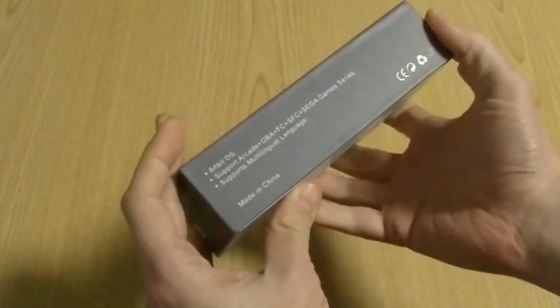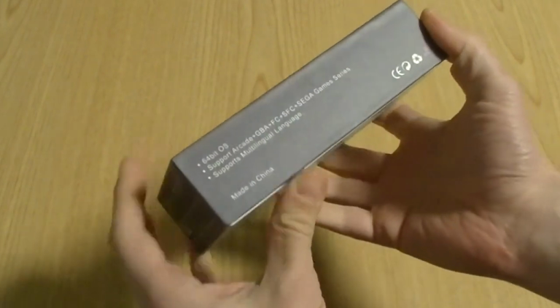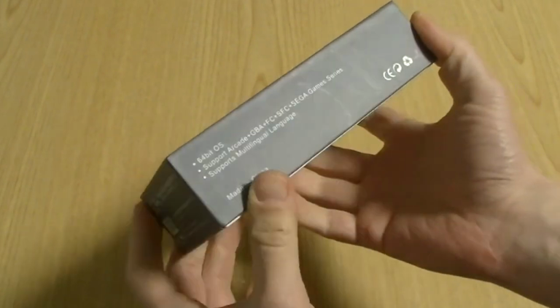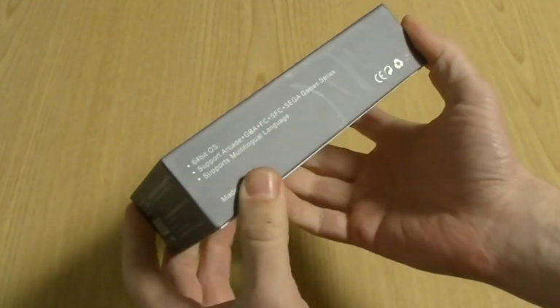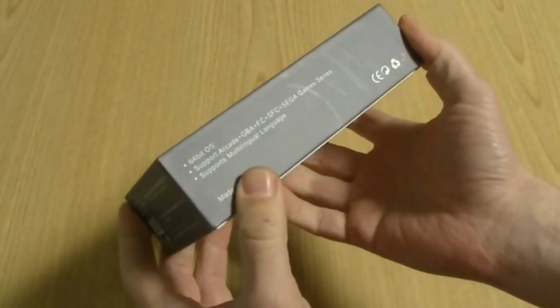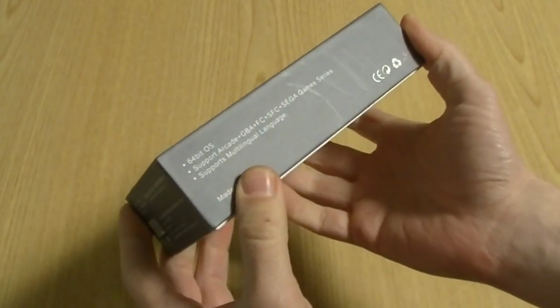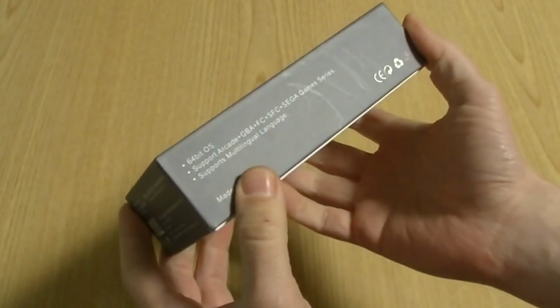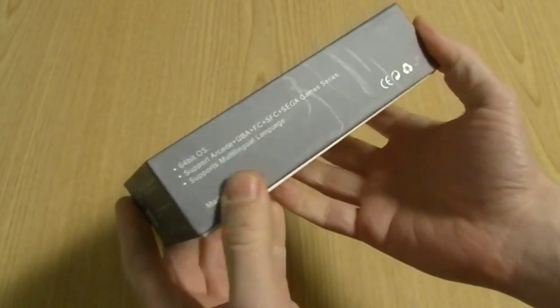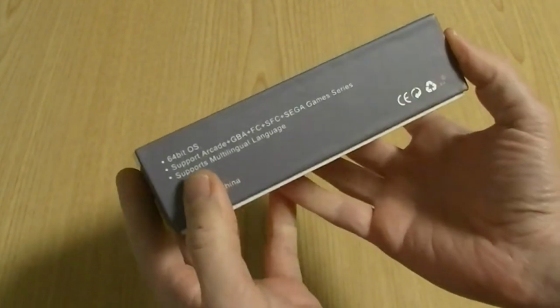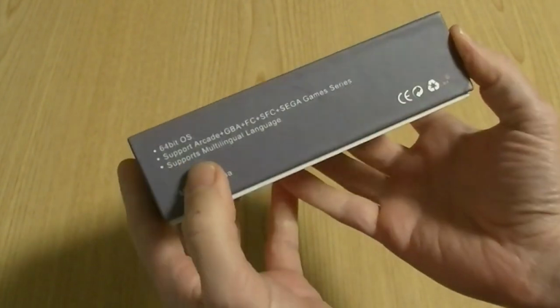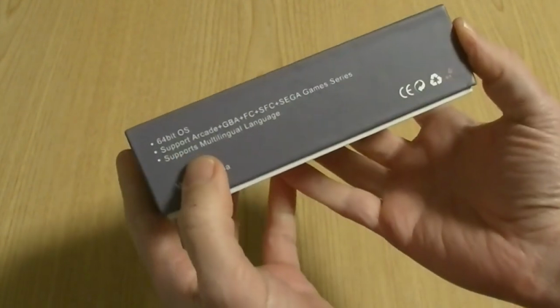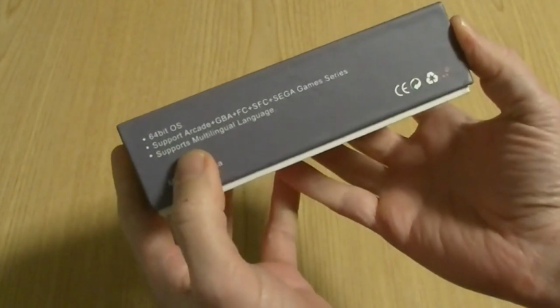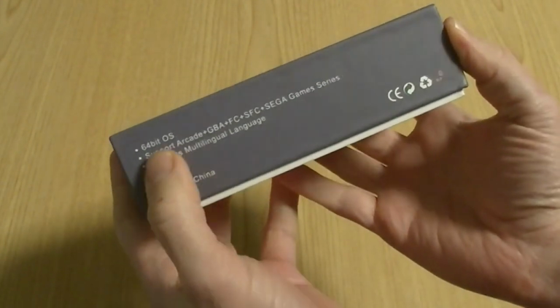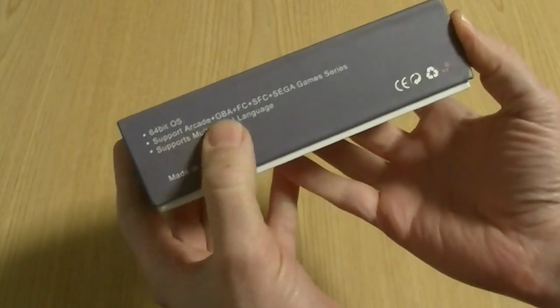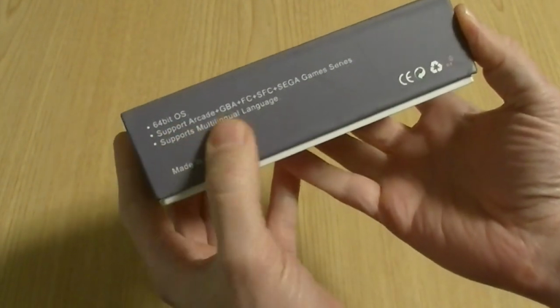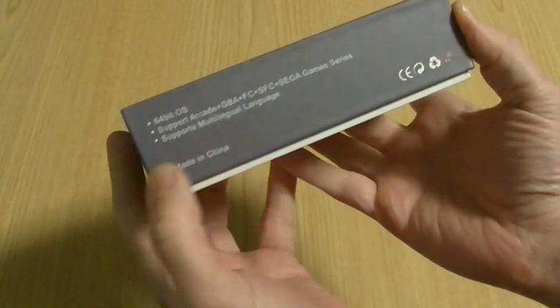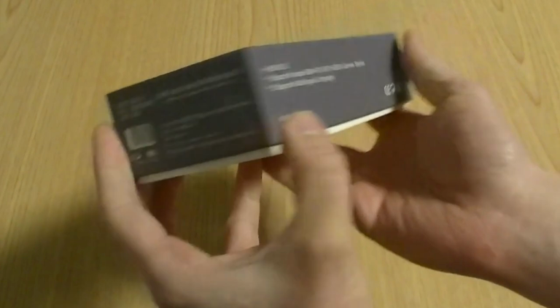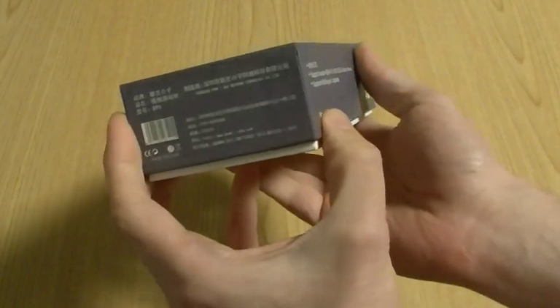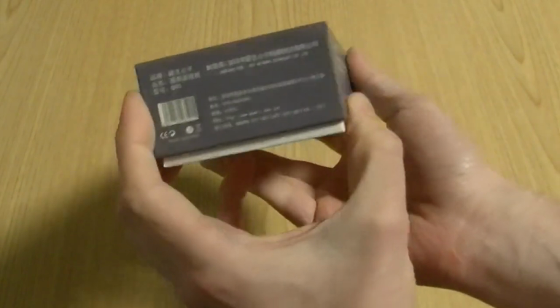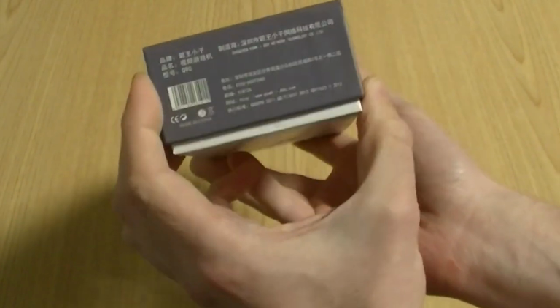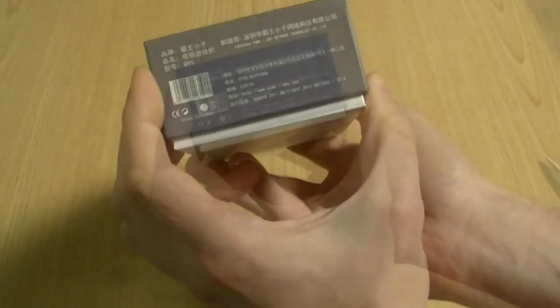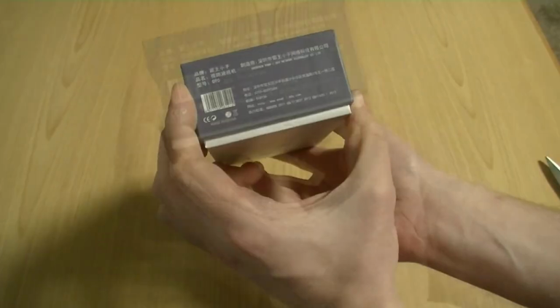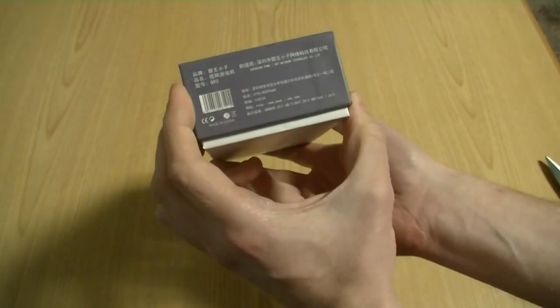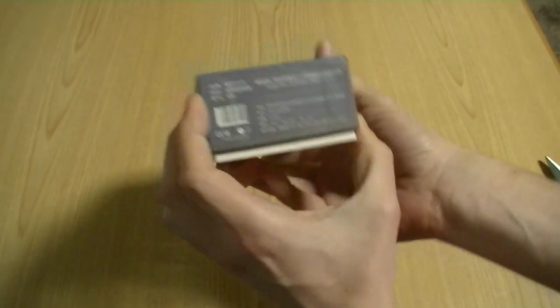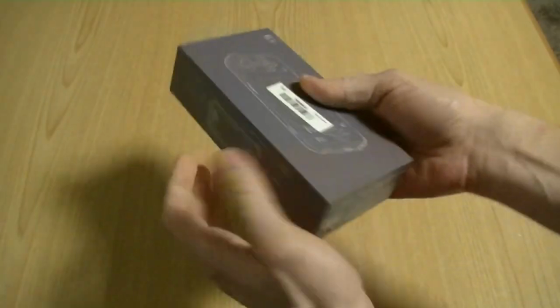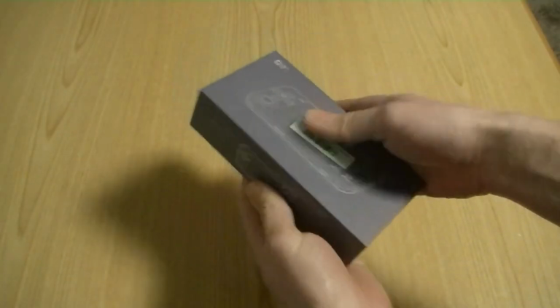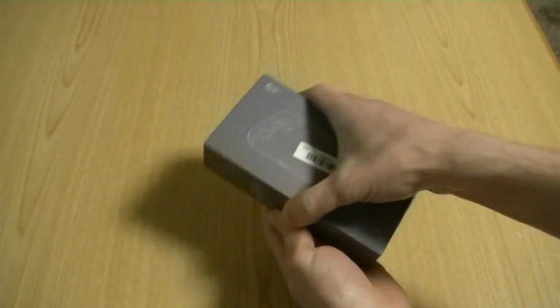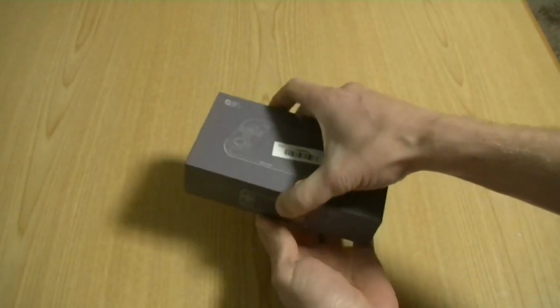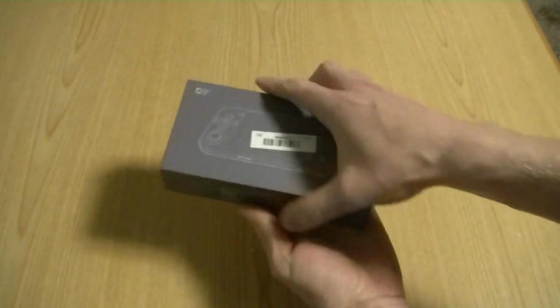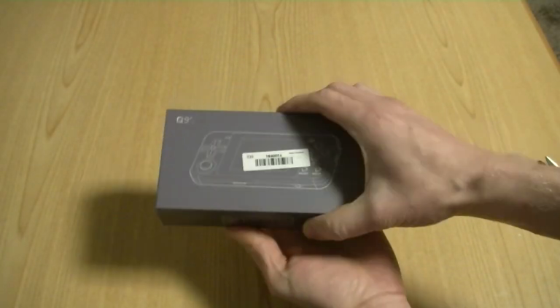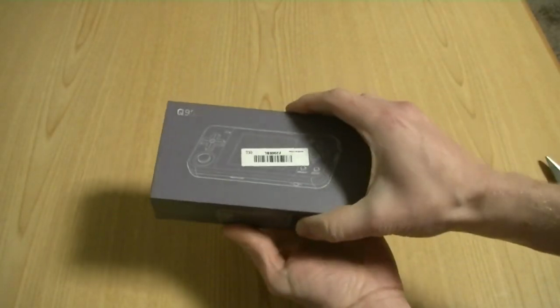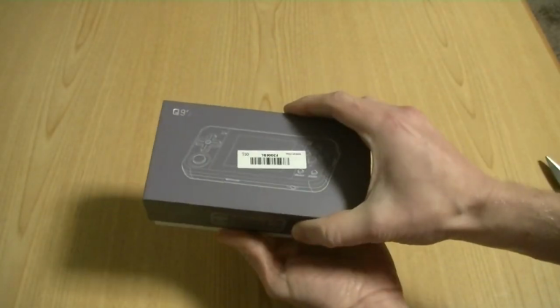It comes with a handheld 64-bit OS. To be fair, you never know what's in these boxes until we check it out. Here we go.